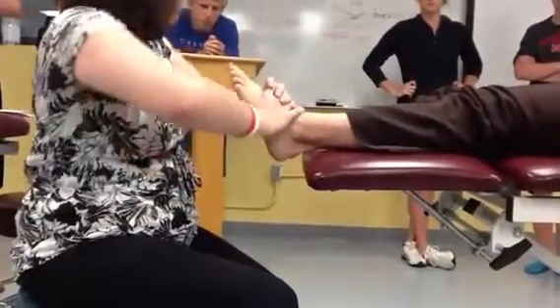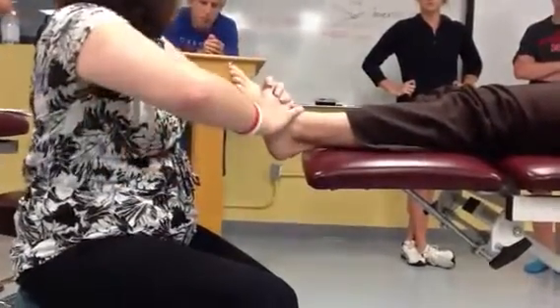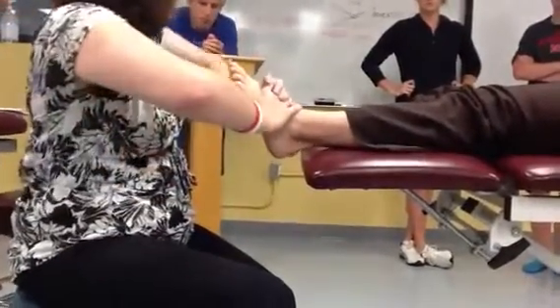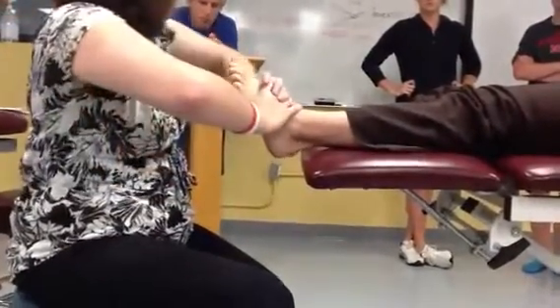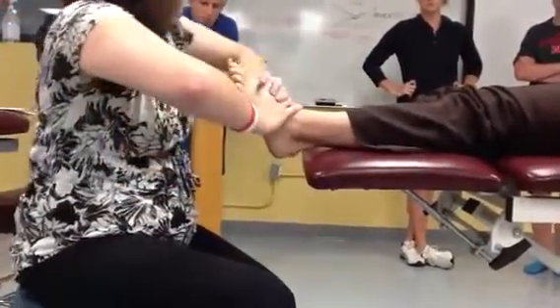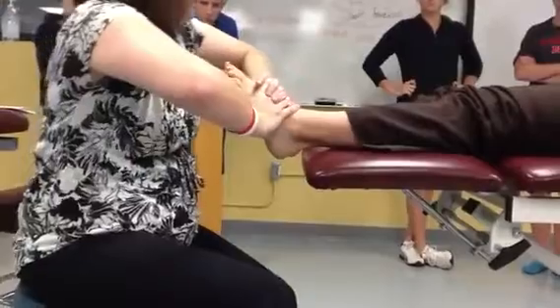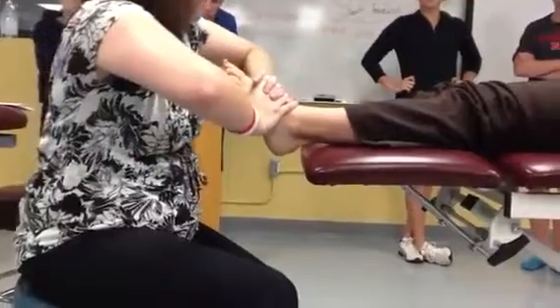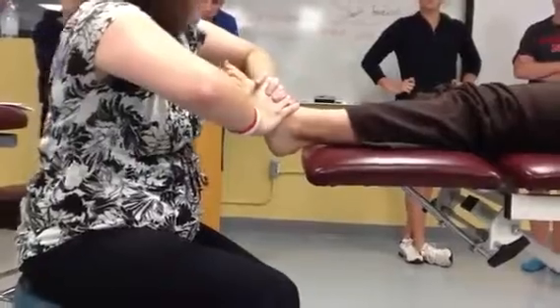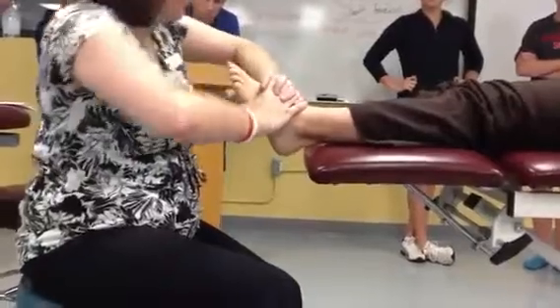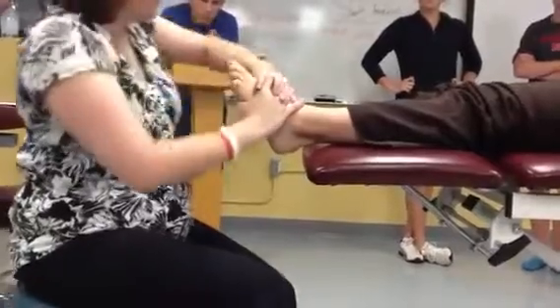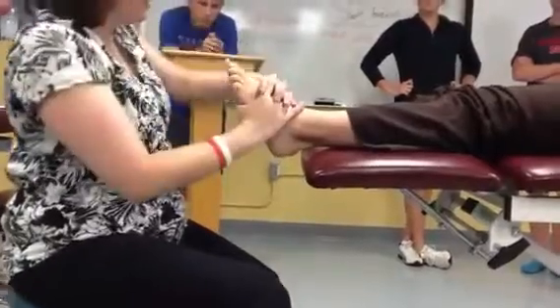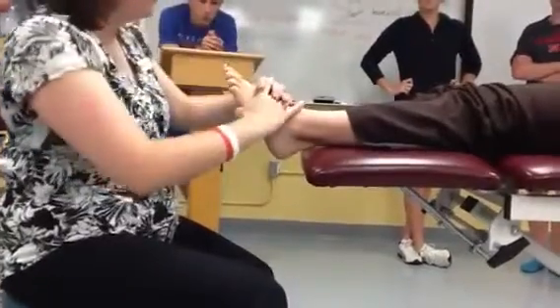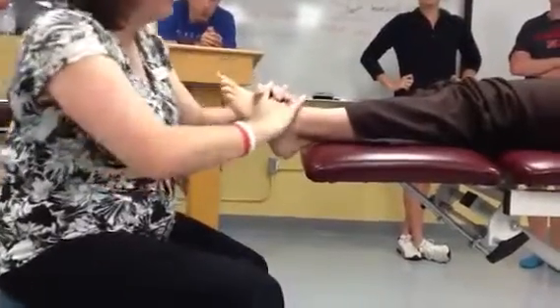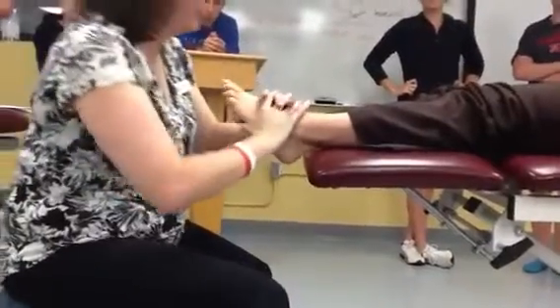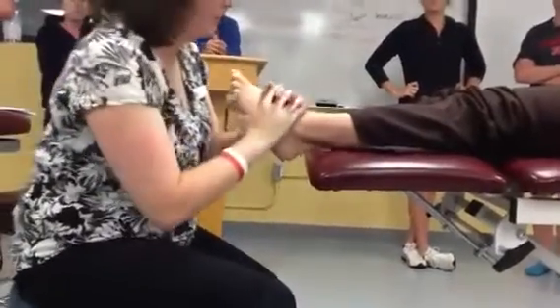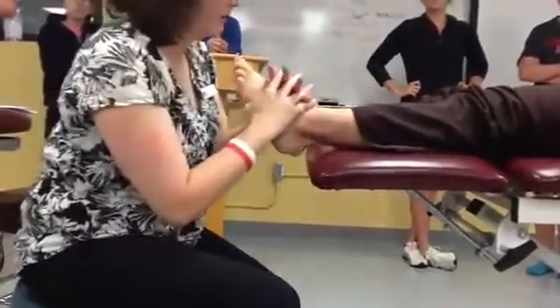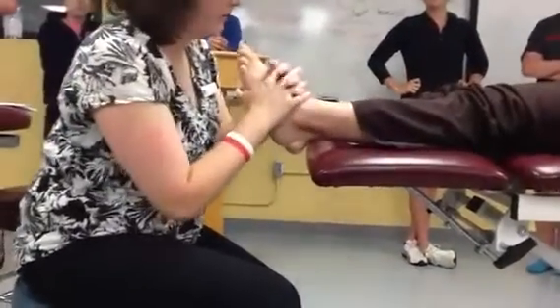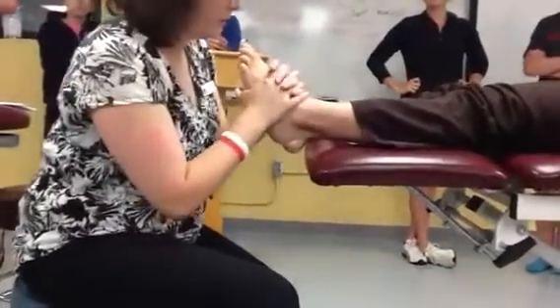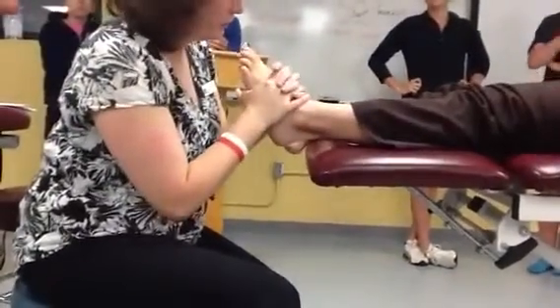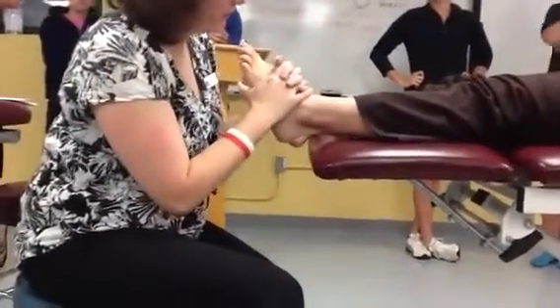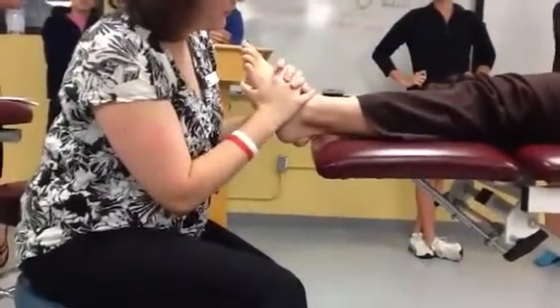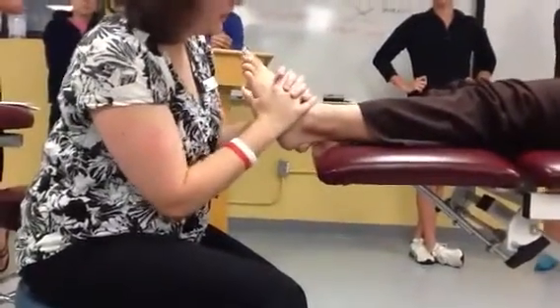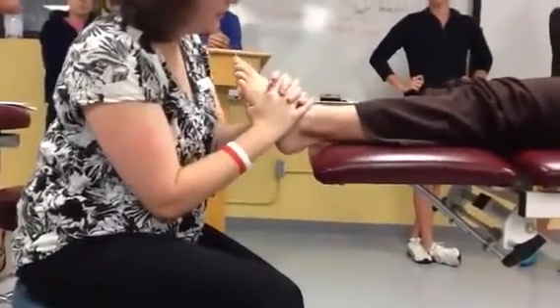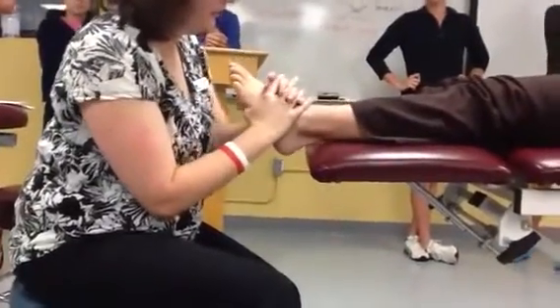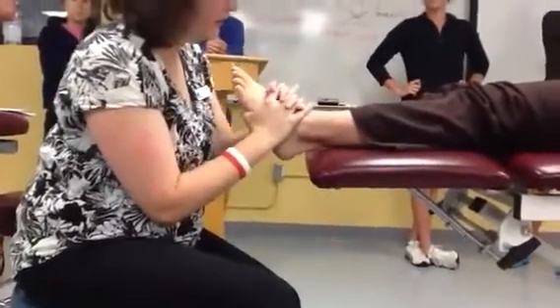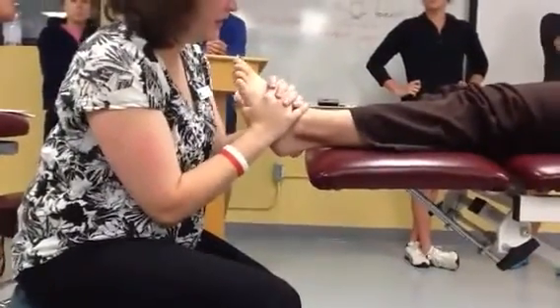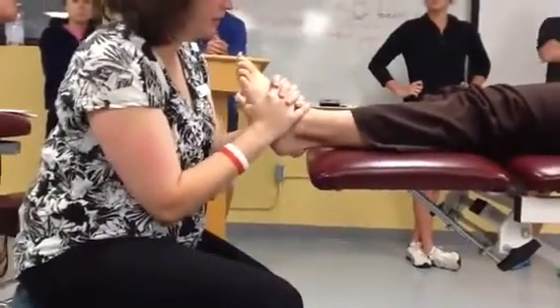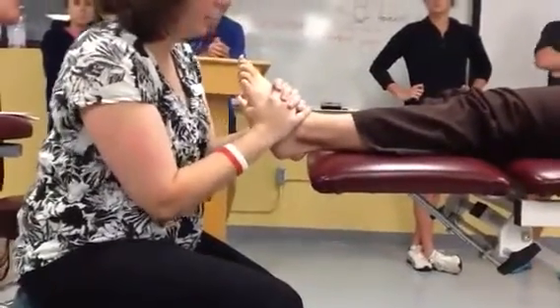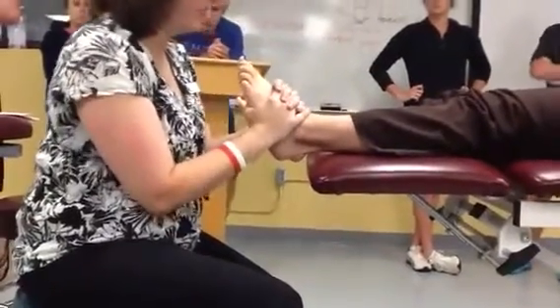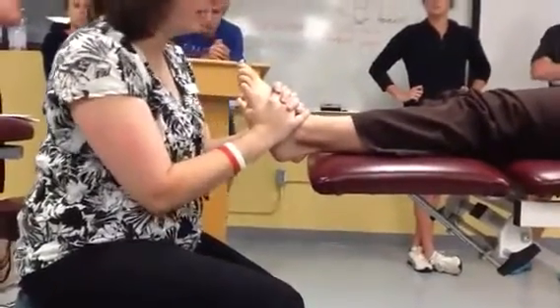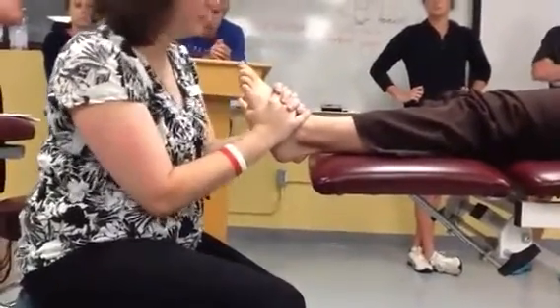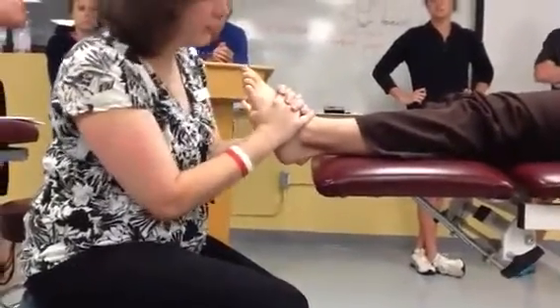You don't want biomechanically to be out here. So you're going to lace your fingers on the anterior aspect and grab around the foot.